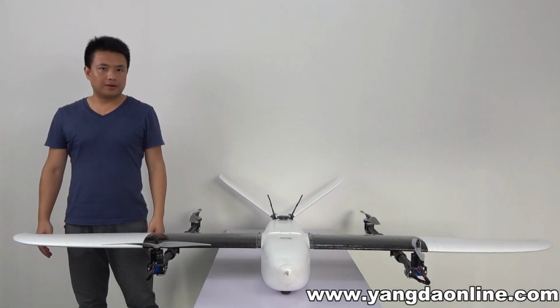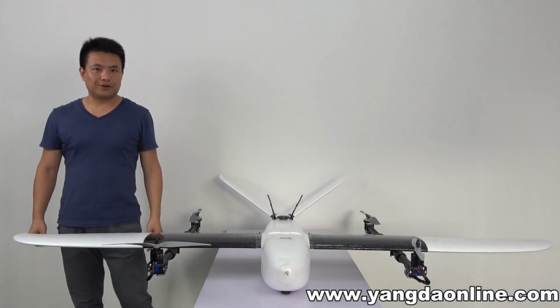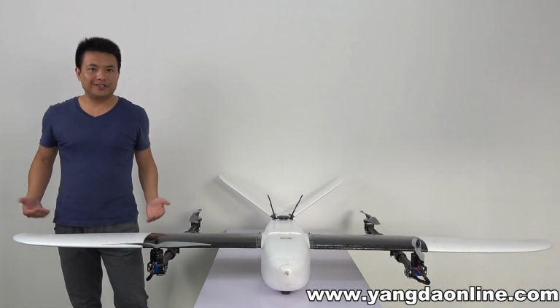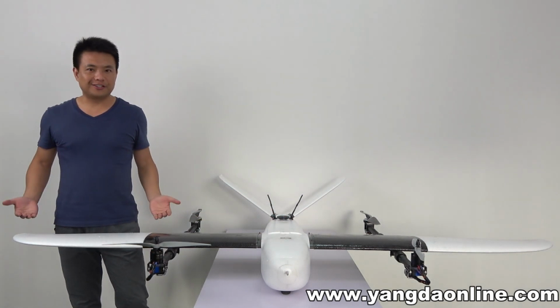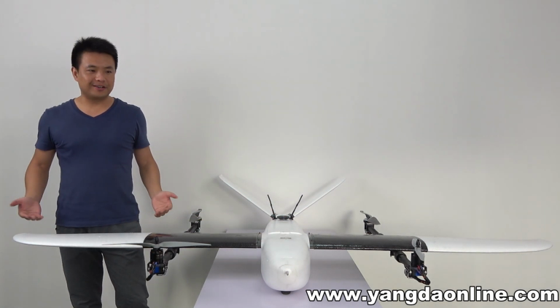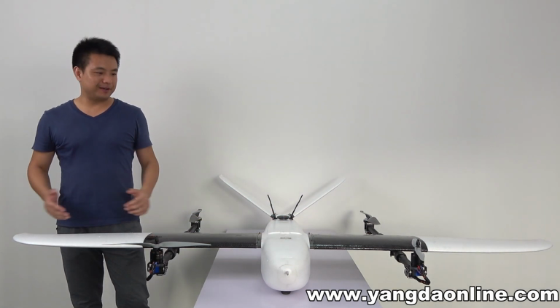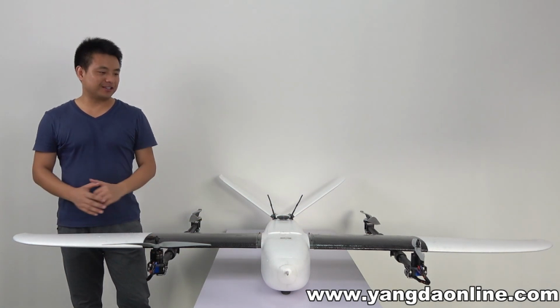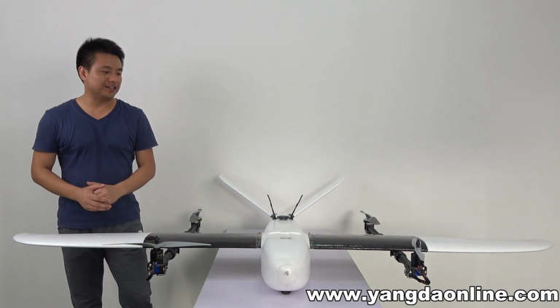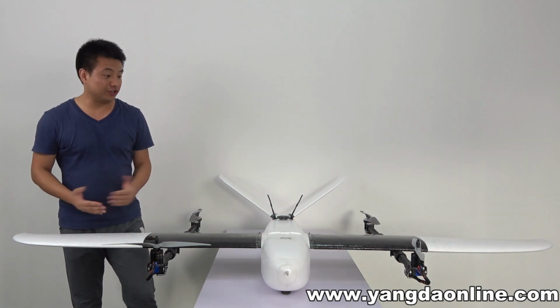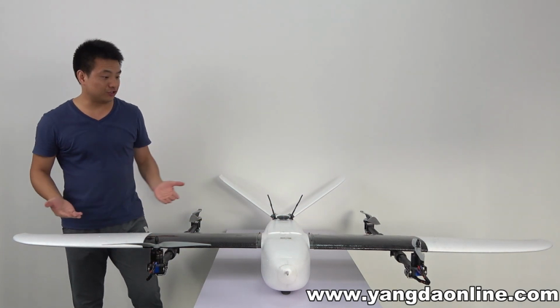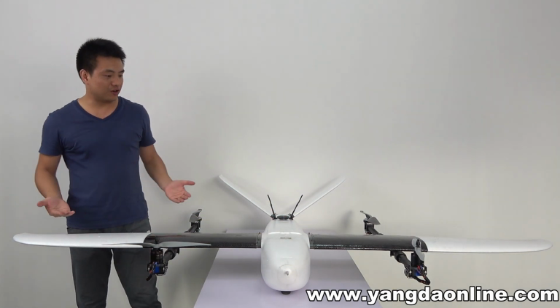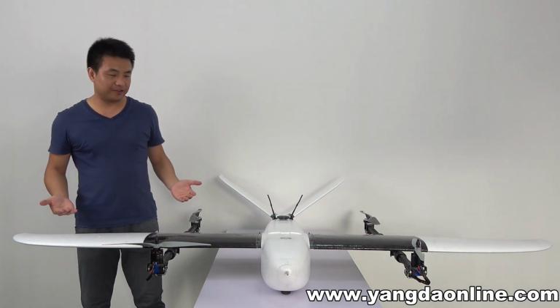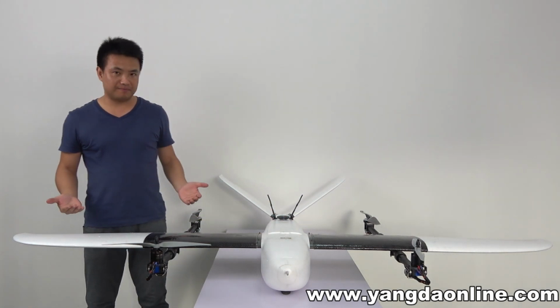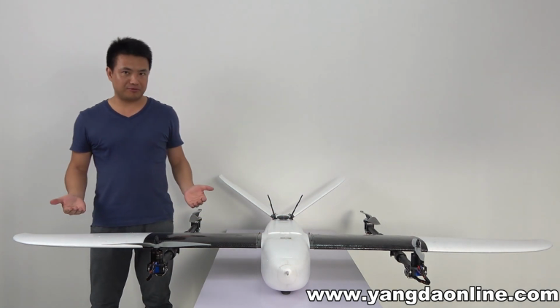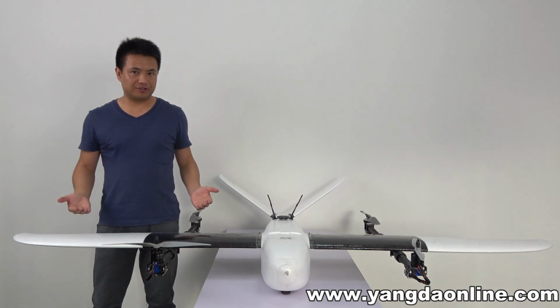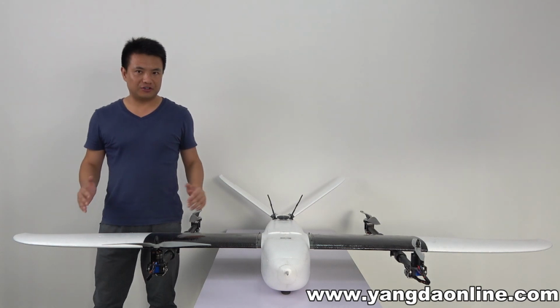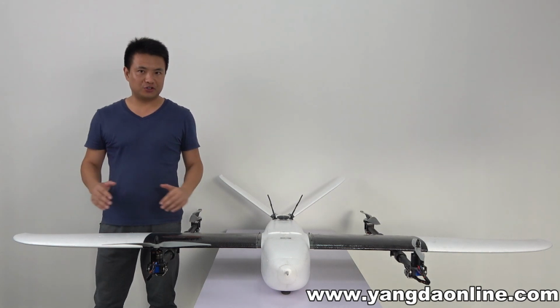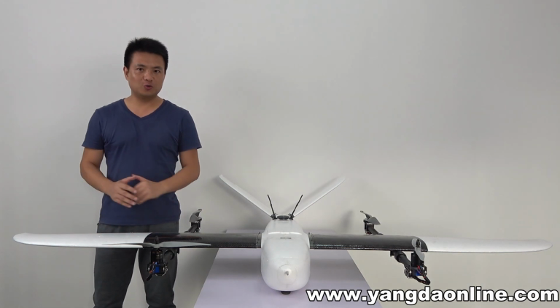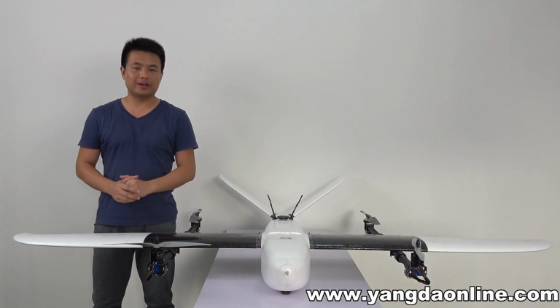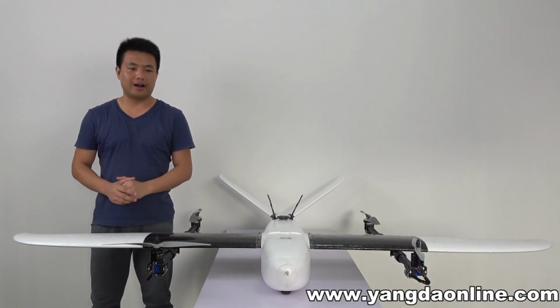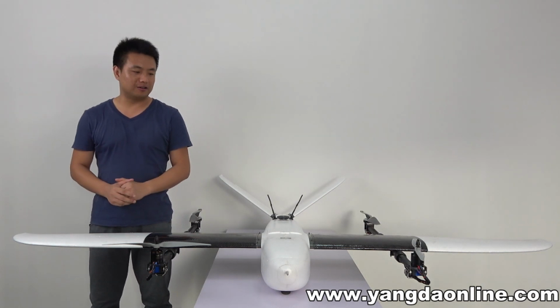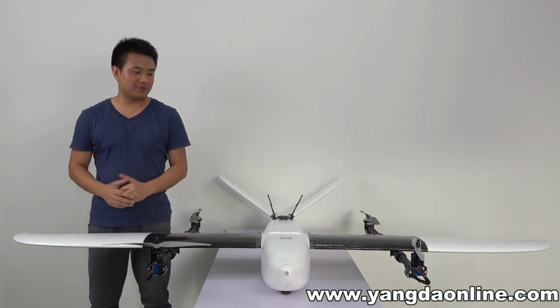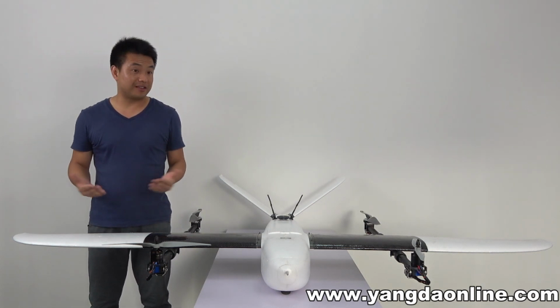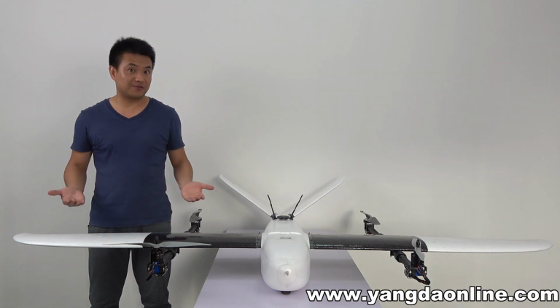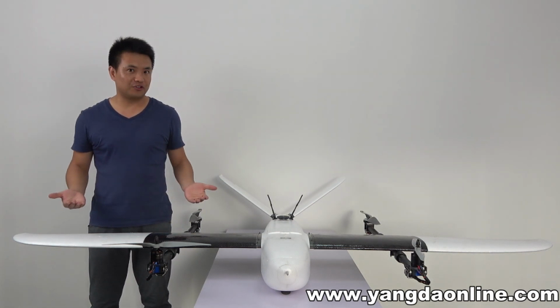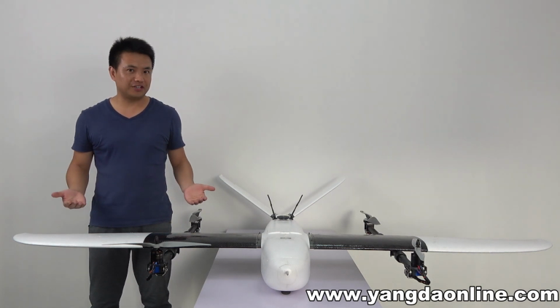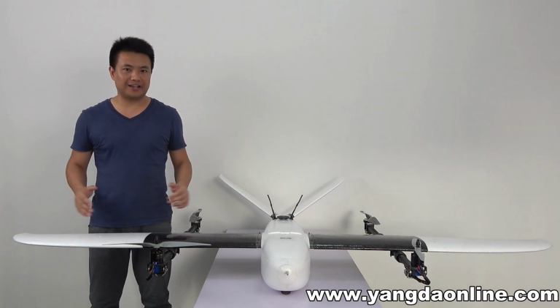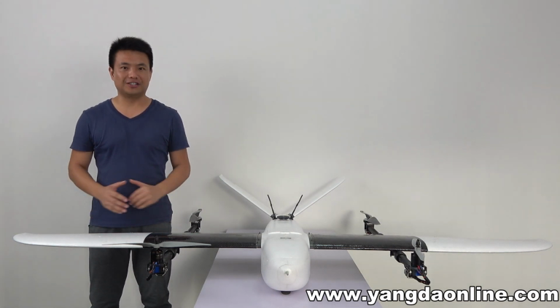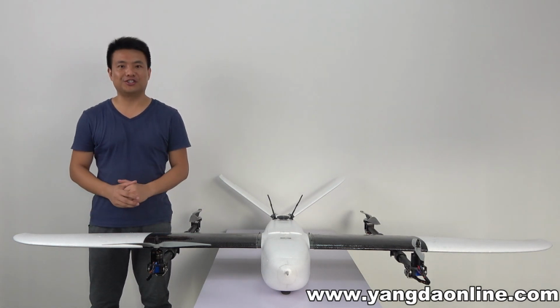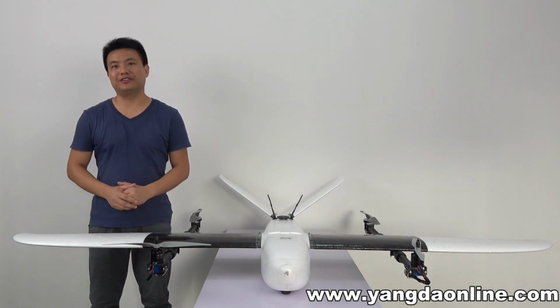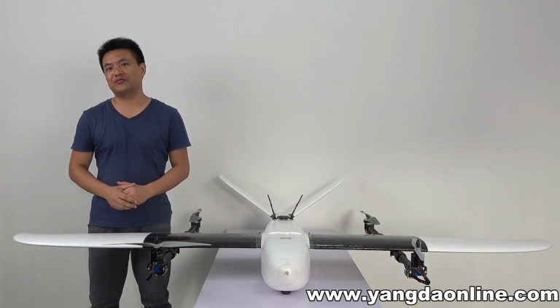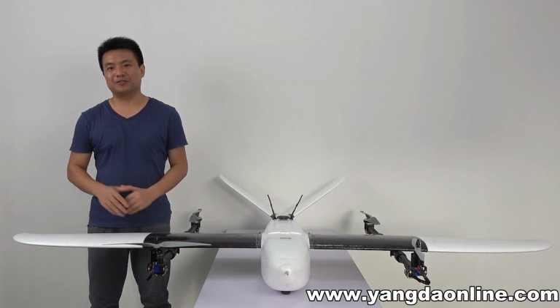Okay, this is the basic introduction of the Muppert V2. Thanks for watching and see you in the next video. Bye!